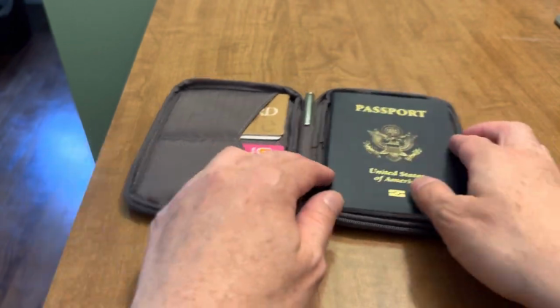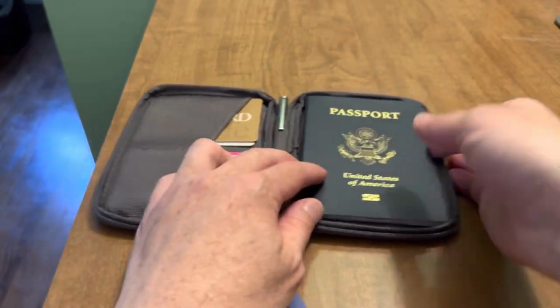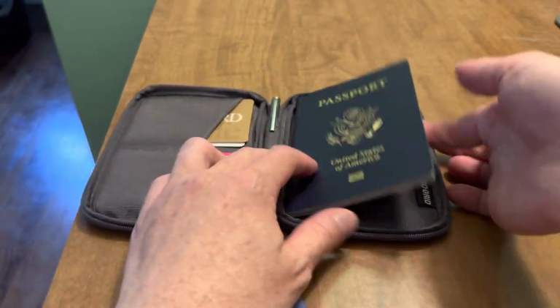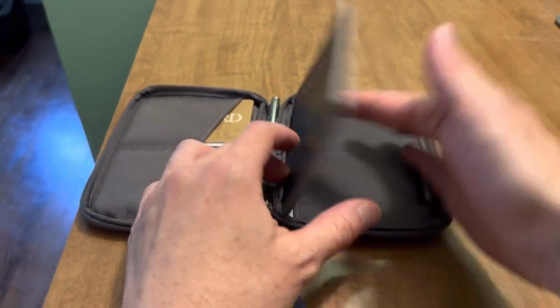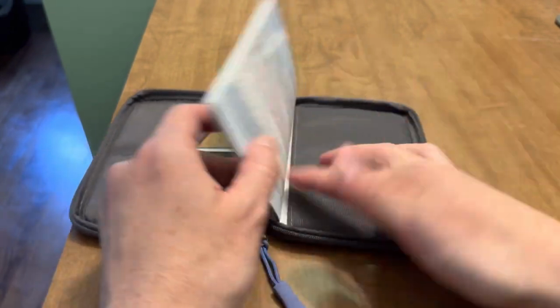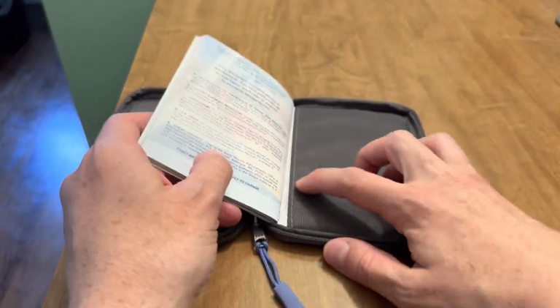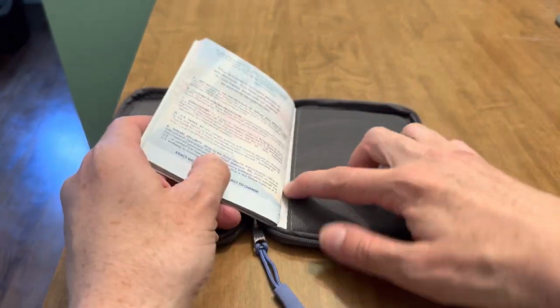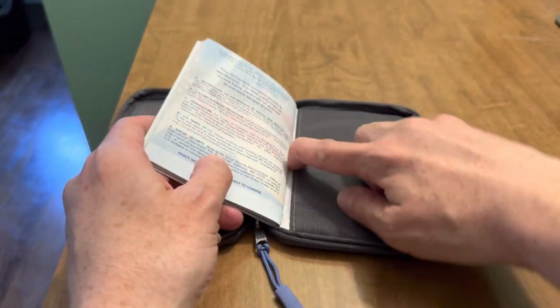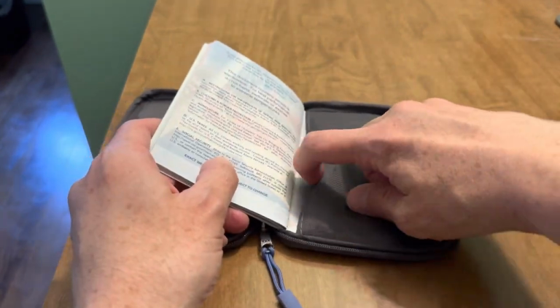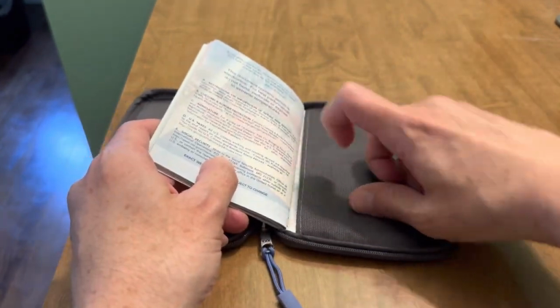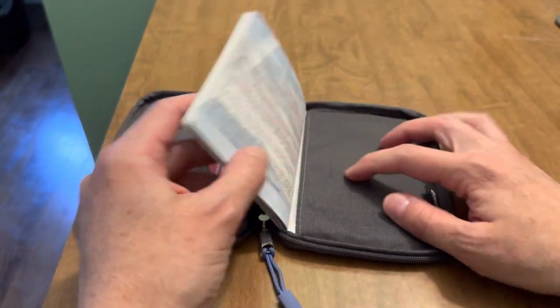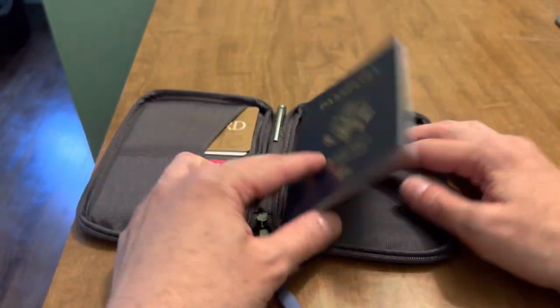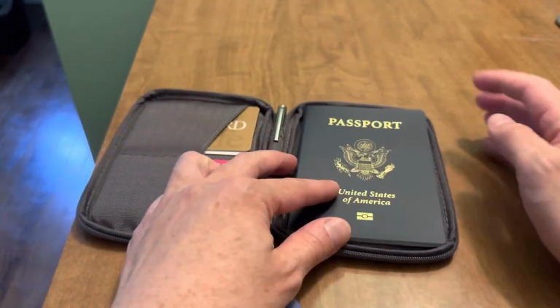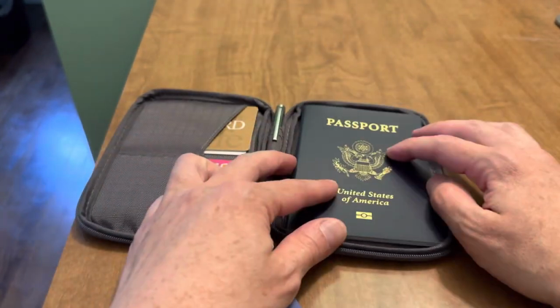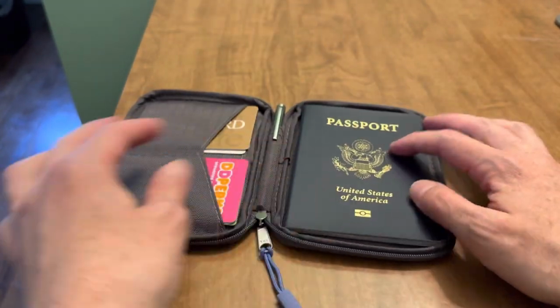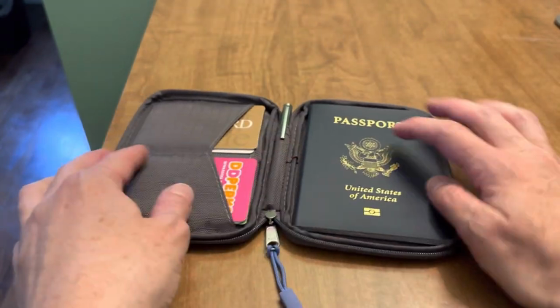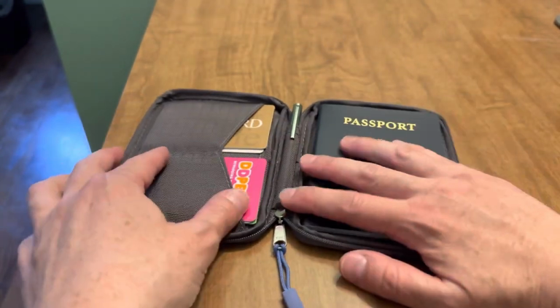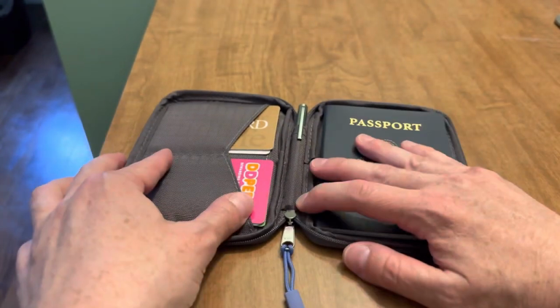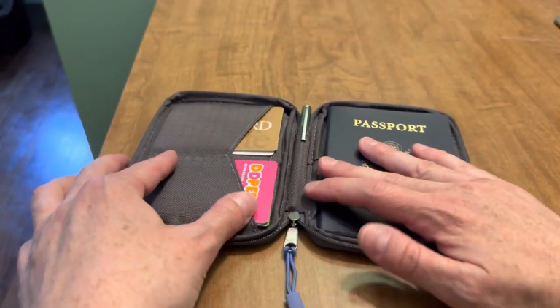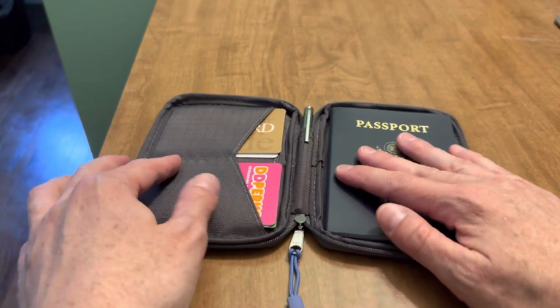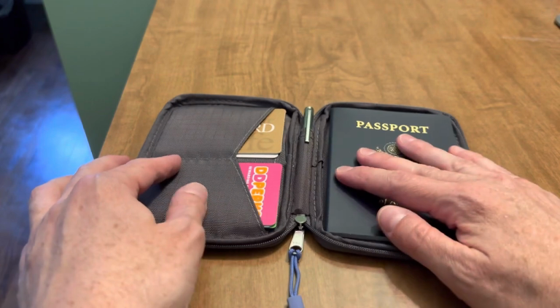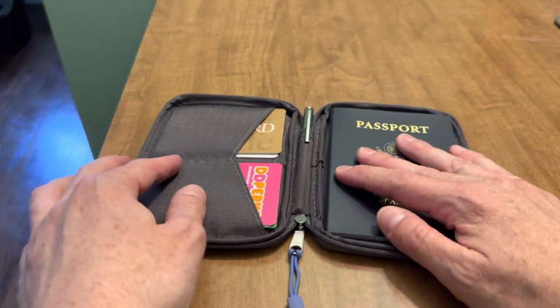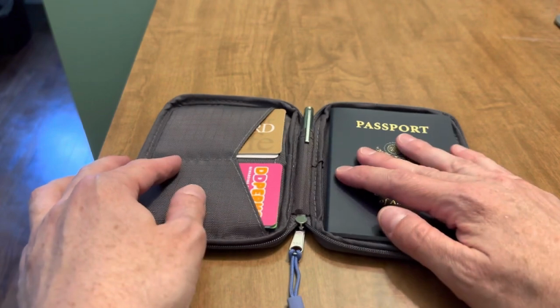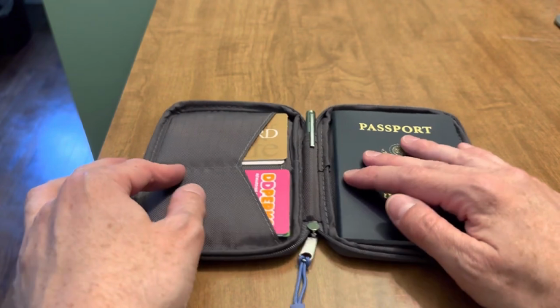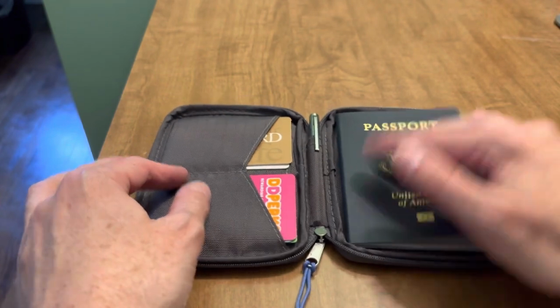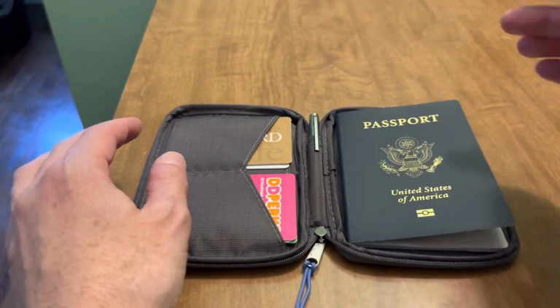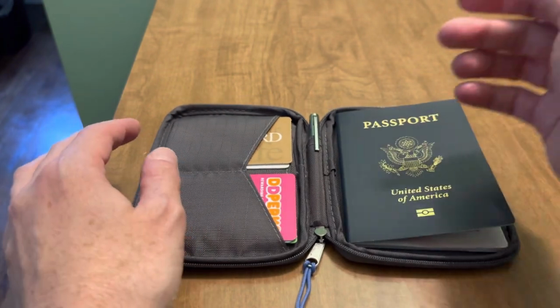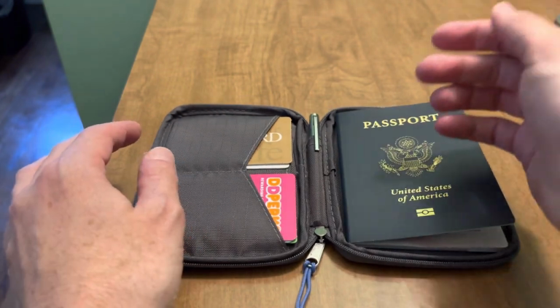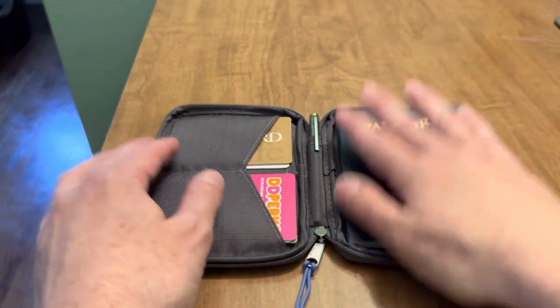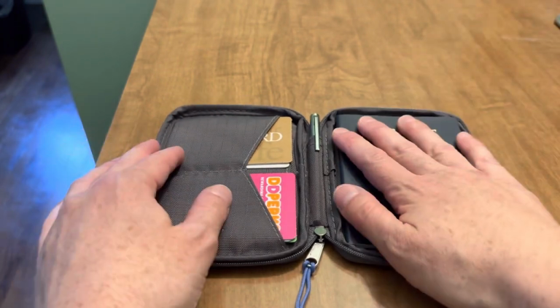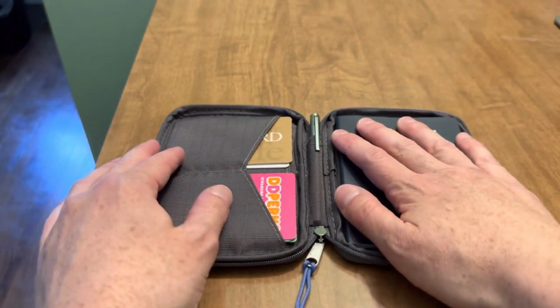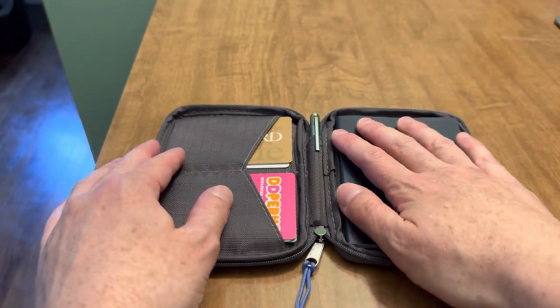This is the passport slot right here. You just leave that in there — fits nicely.